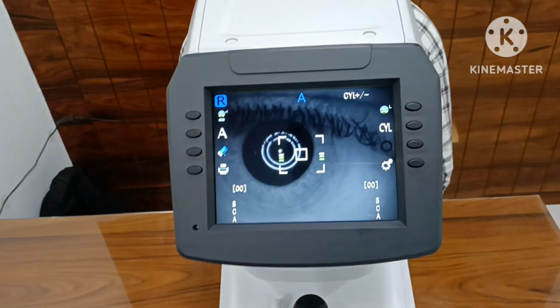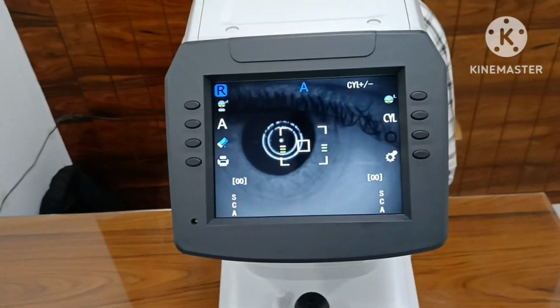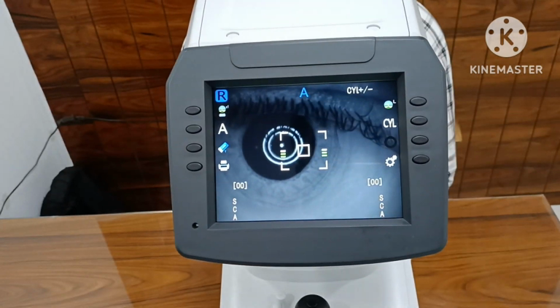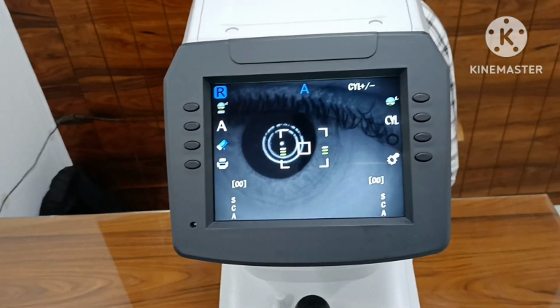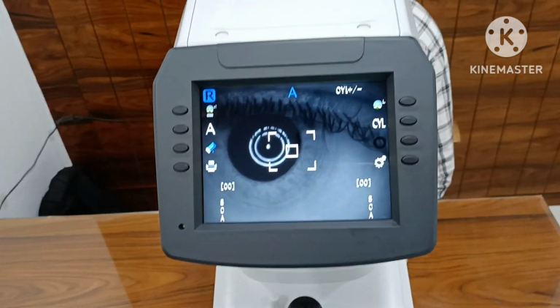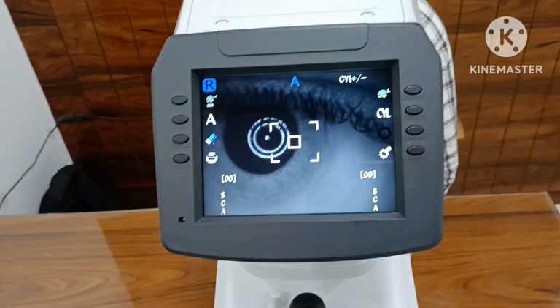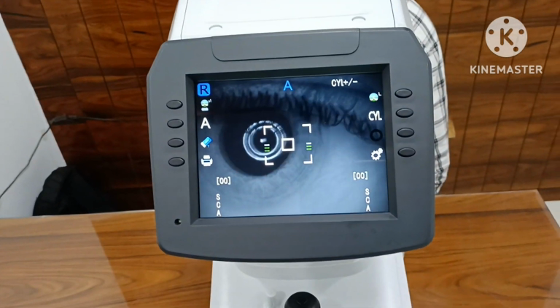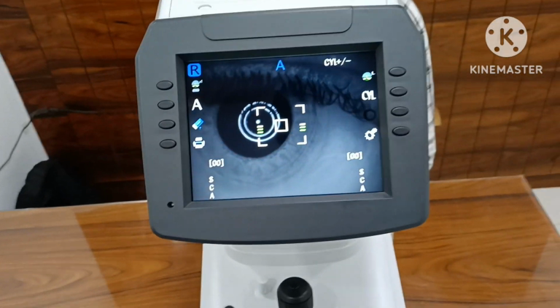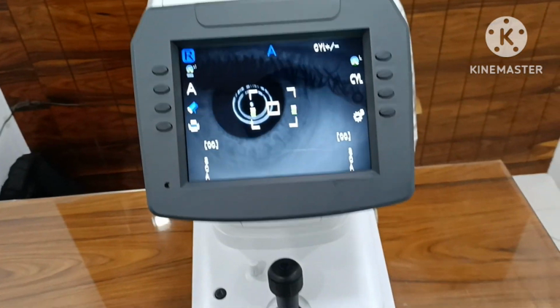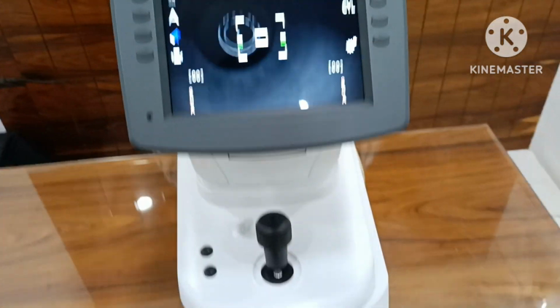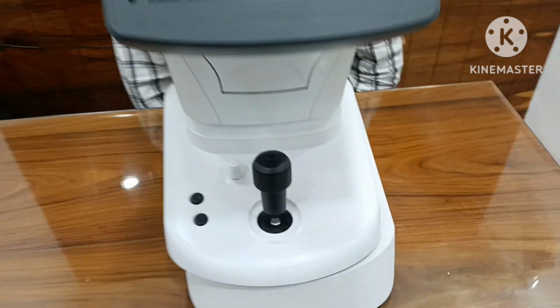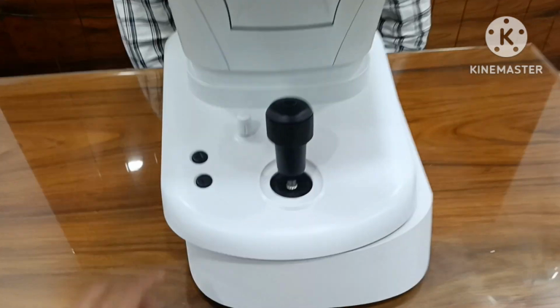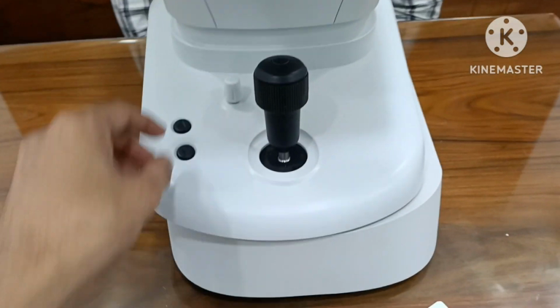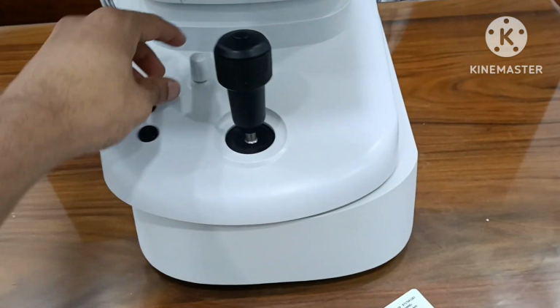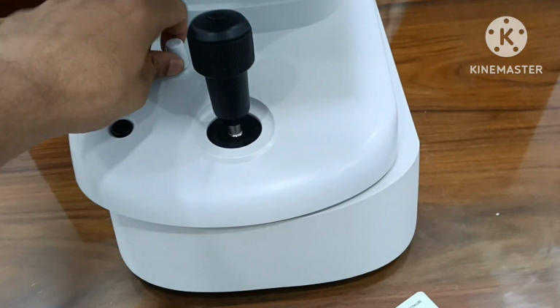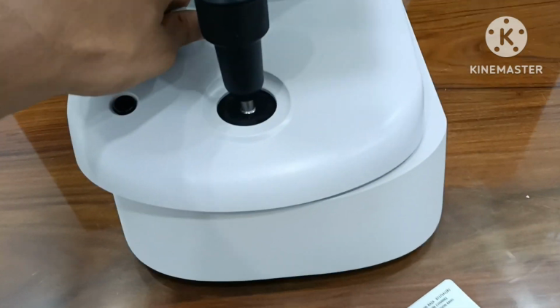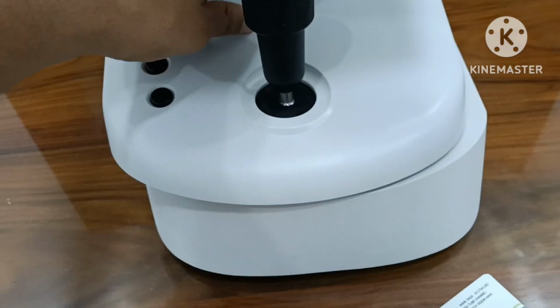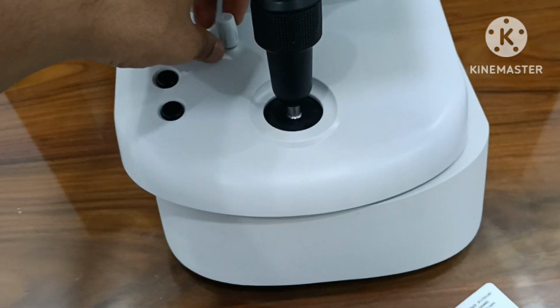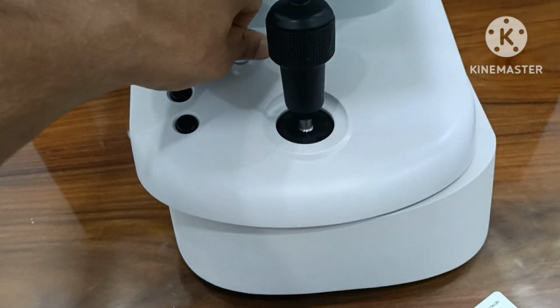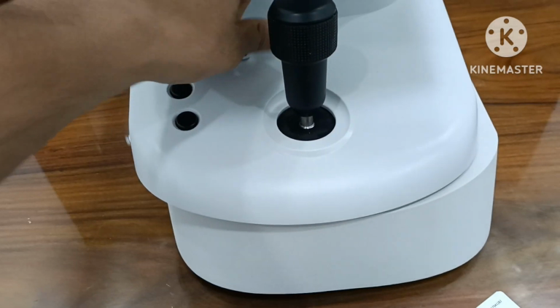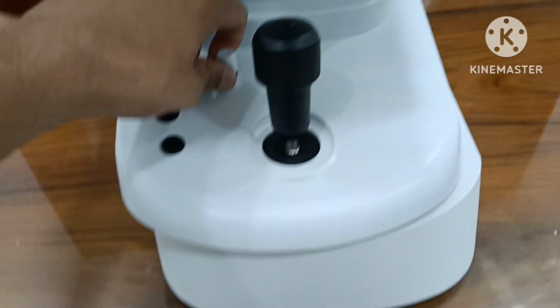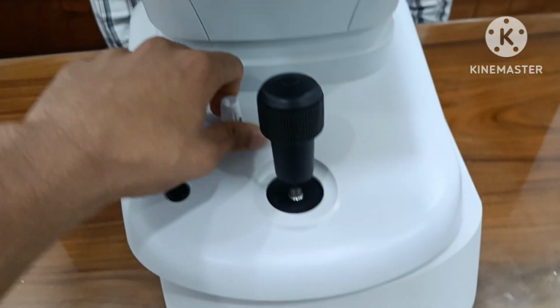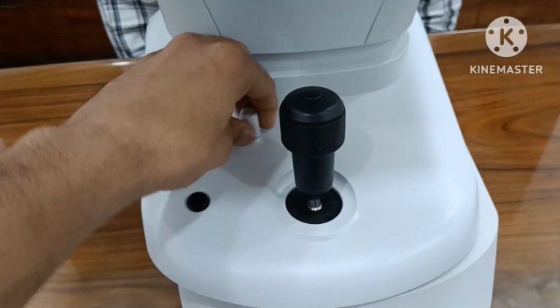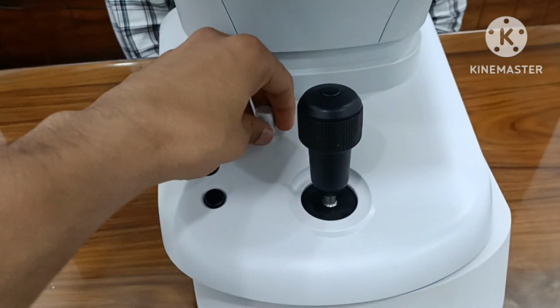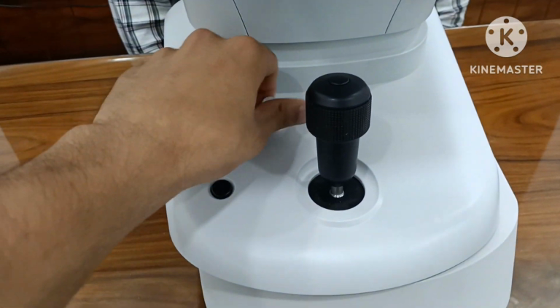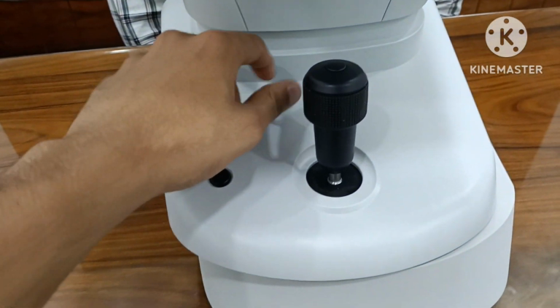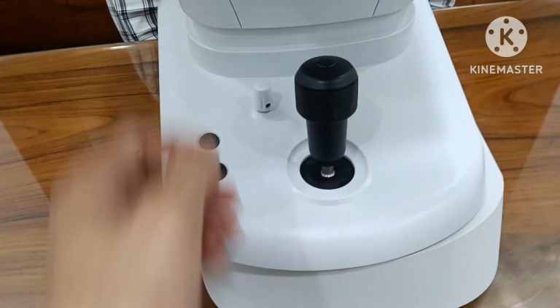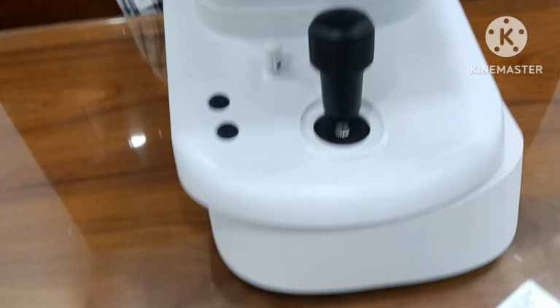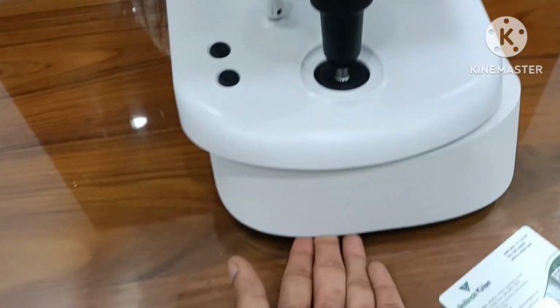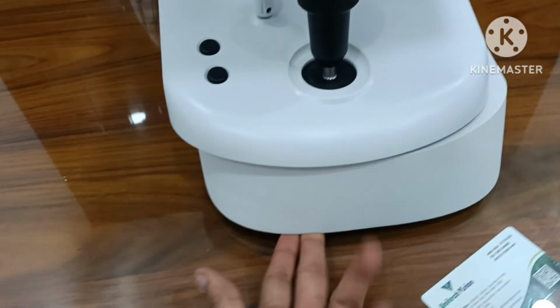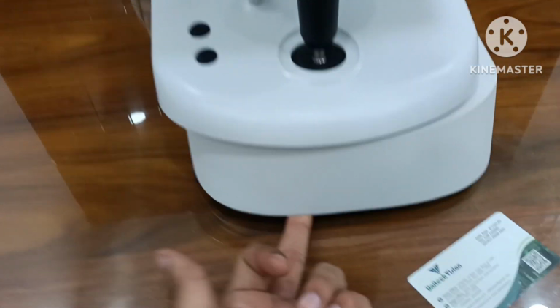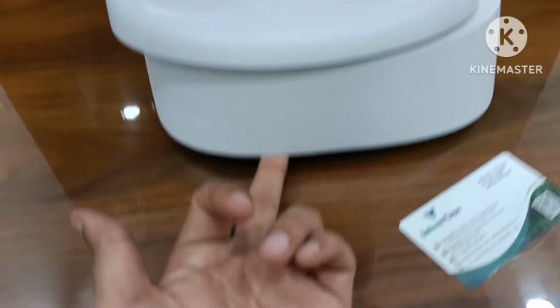Autoref manual mode available. Two locks available: basic and main lock.